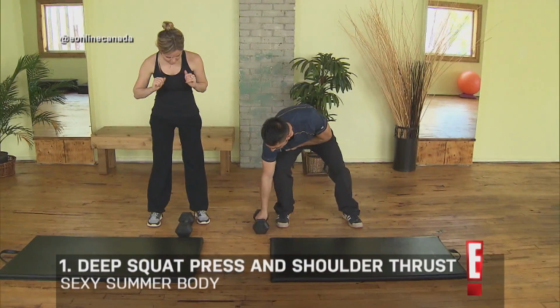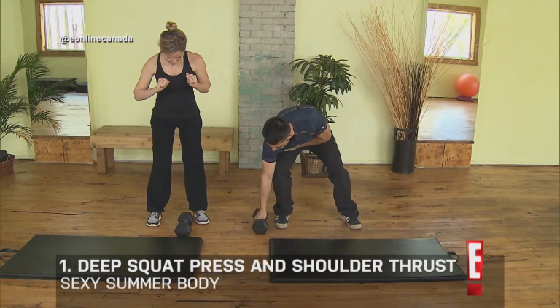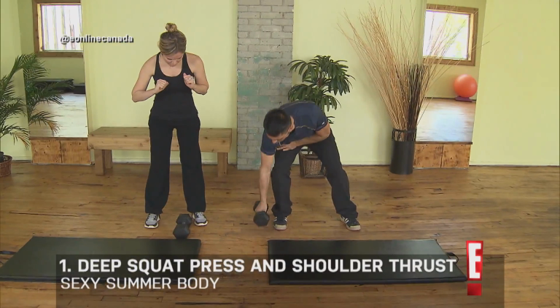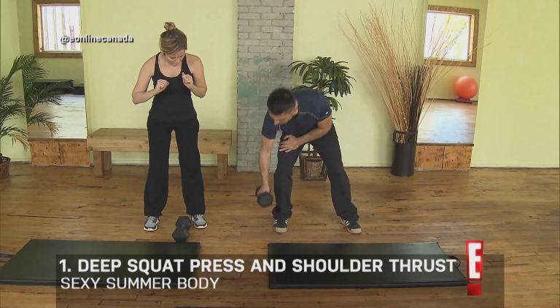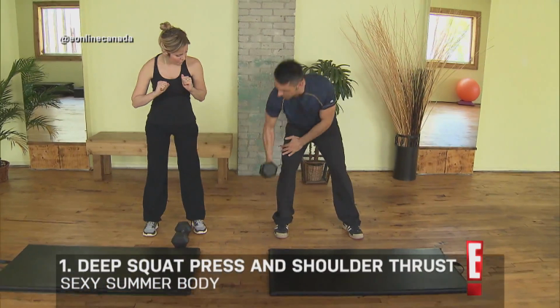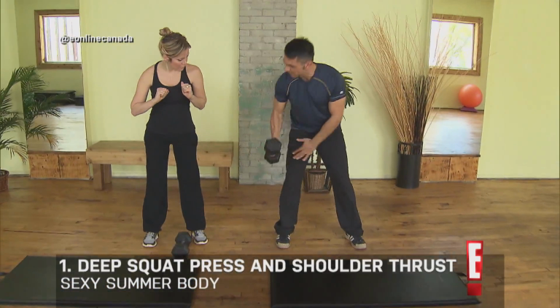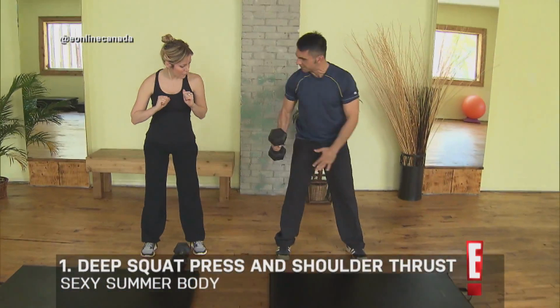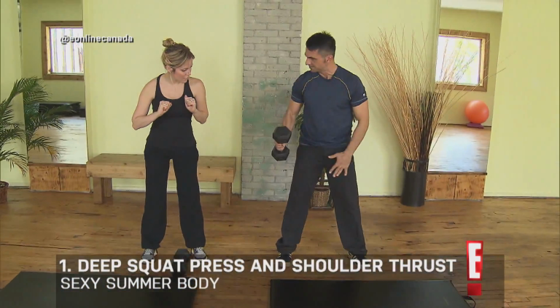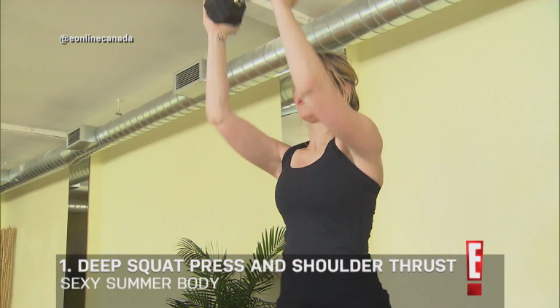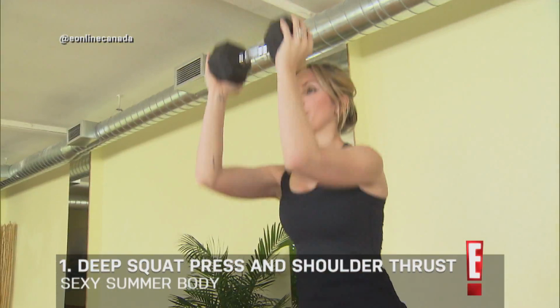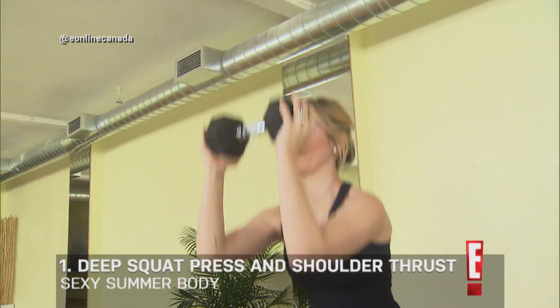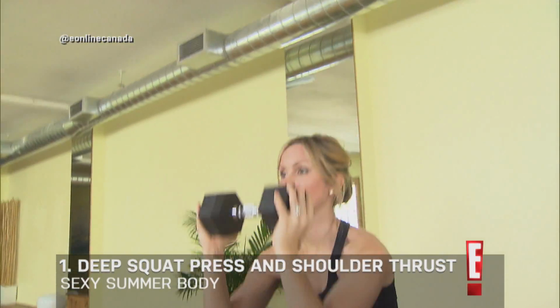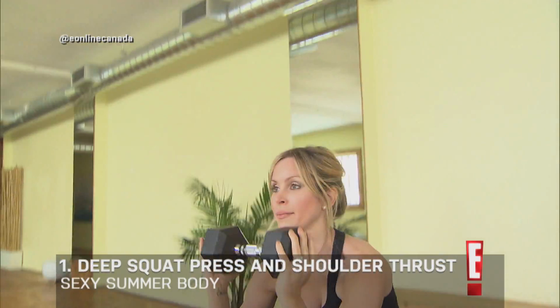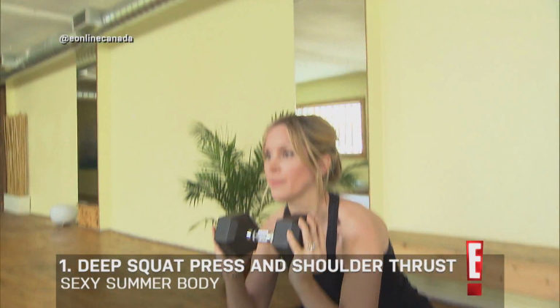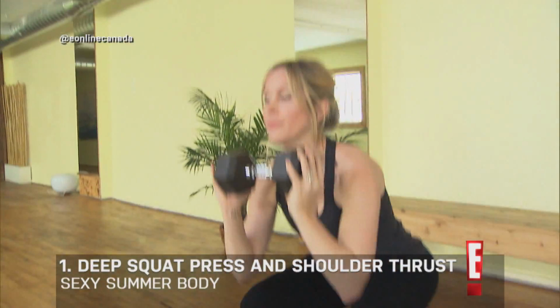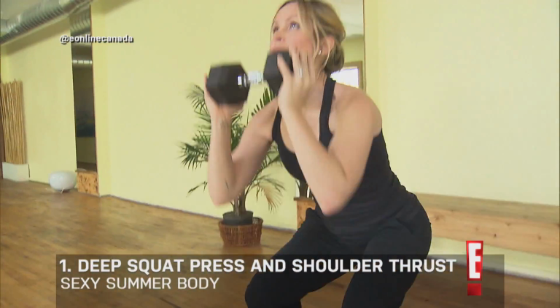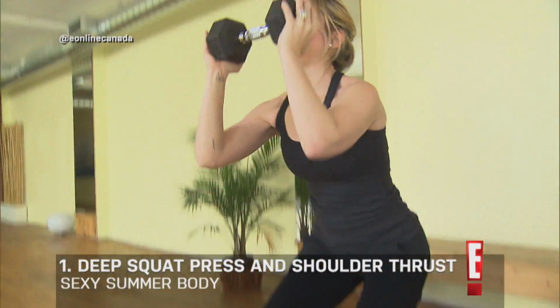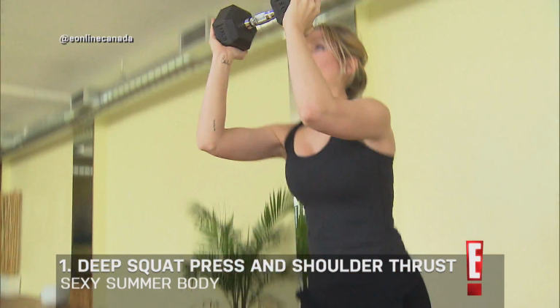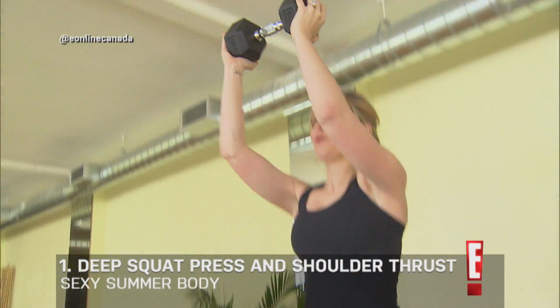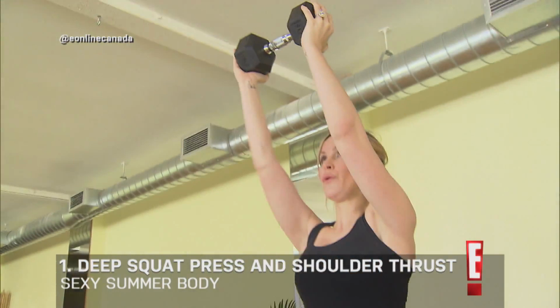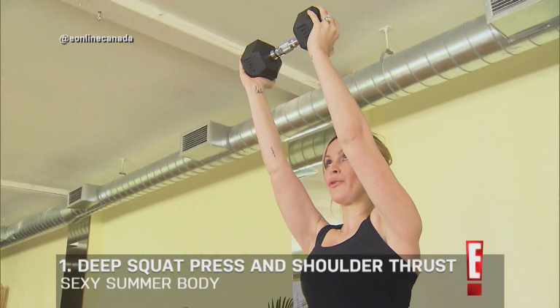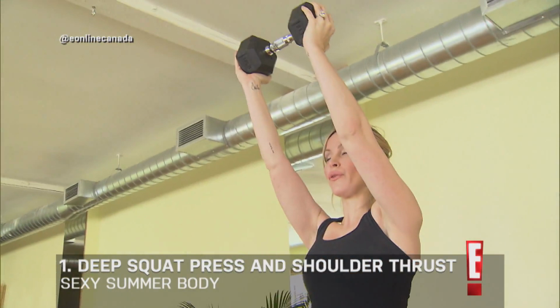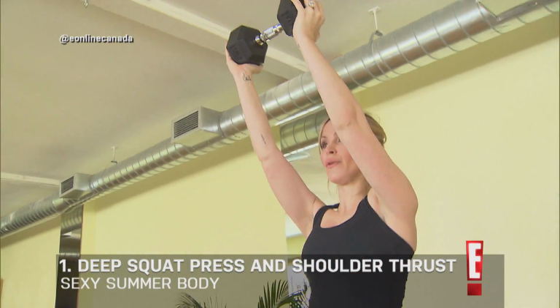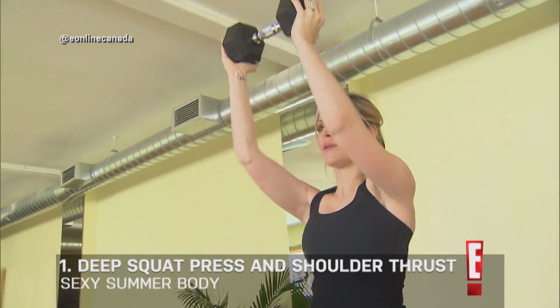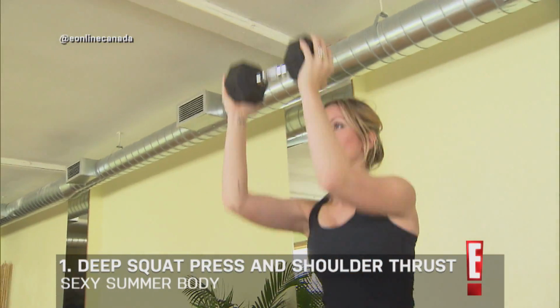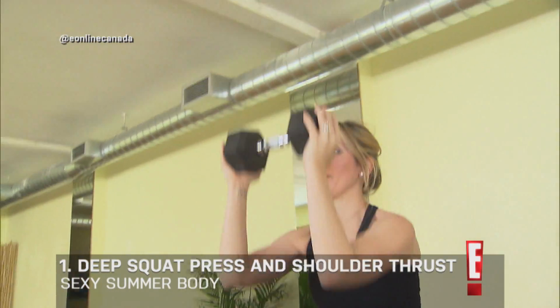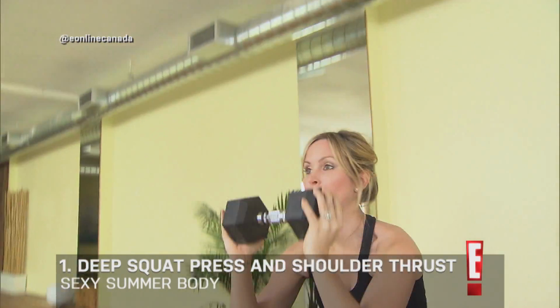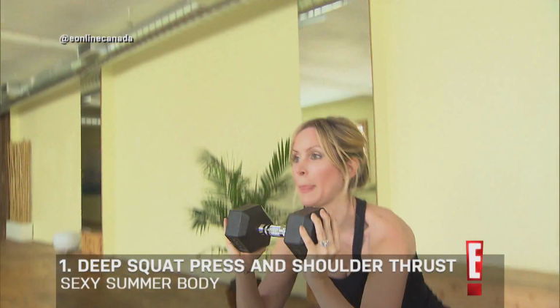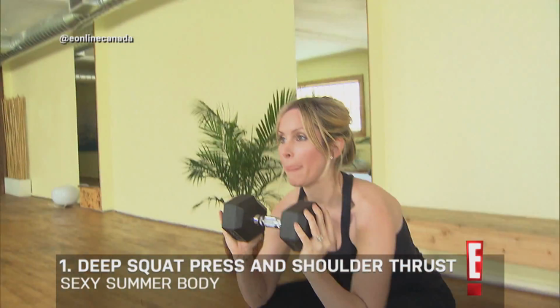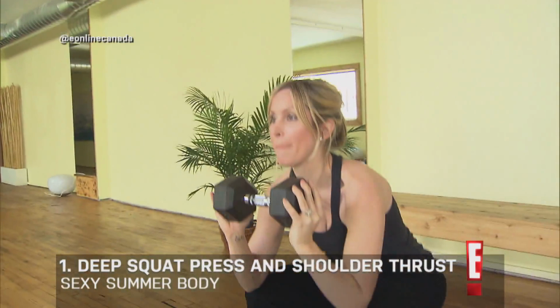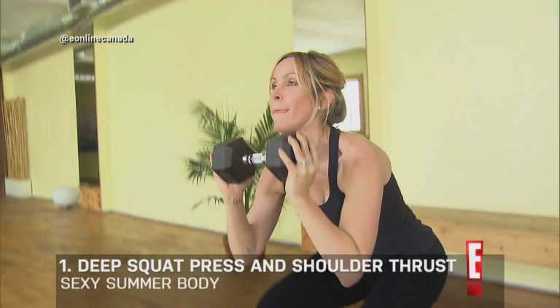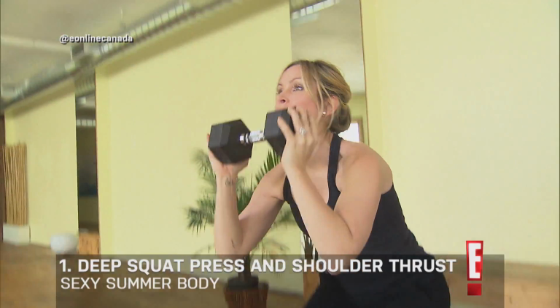I'm going to use one dumbbell. Drop your elbows right into you. Proper squat positioning, exhale, thrust.